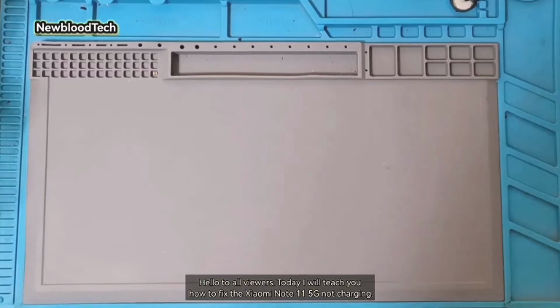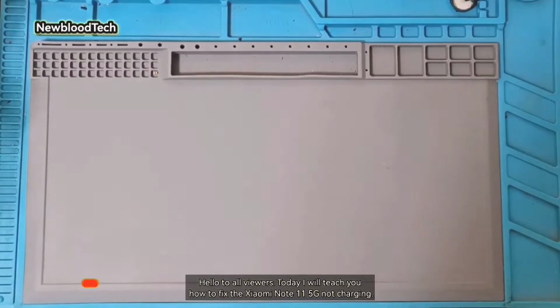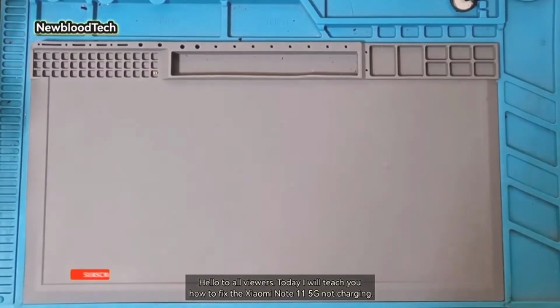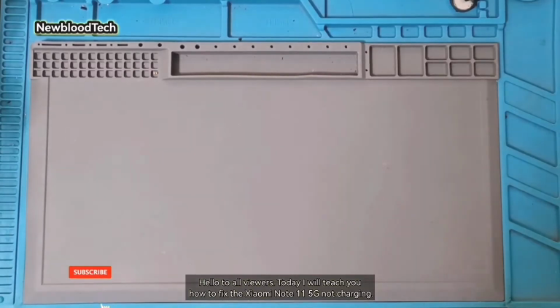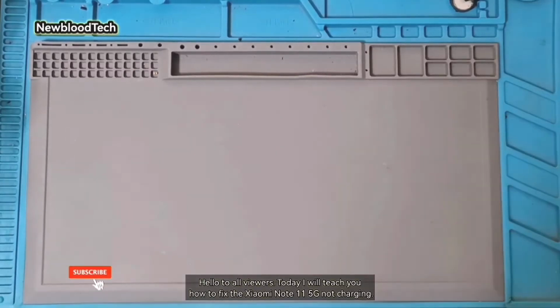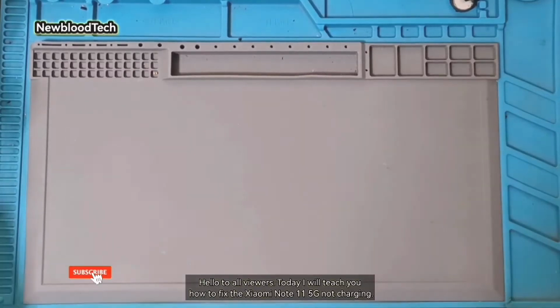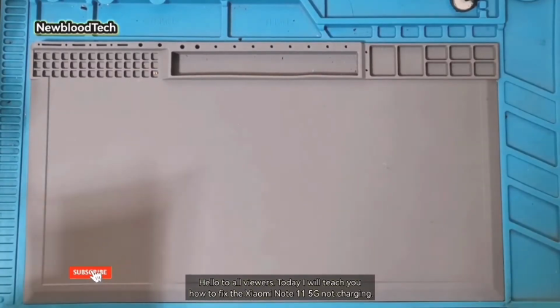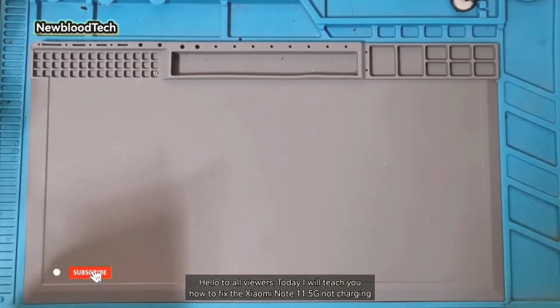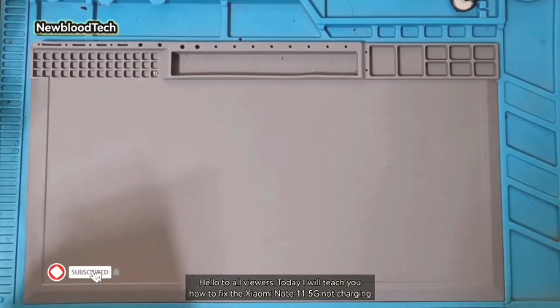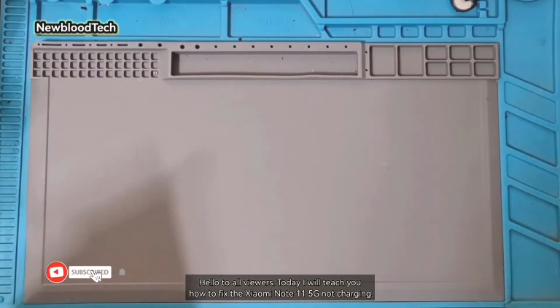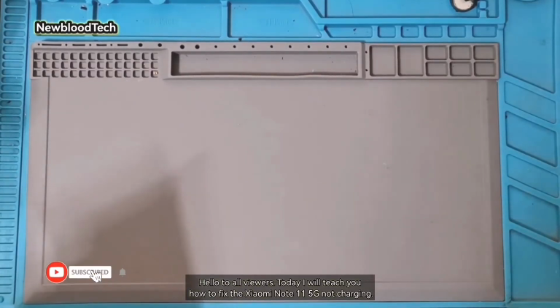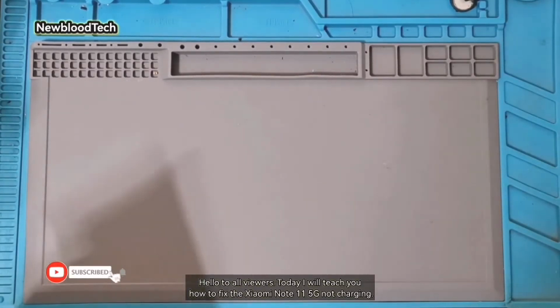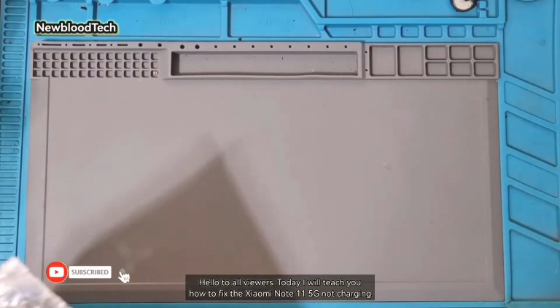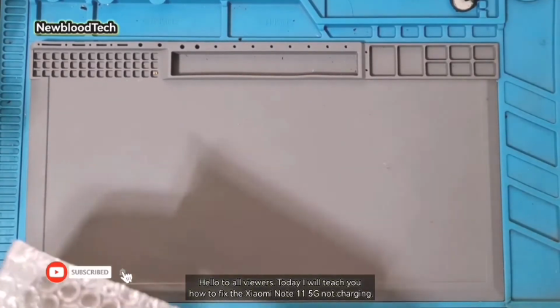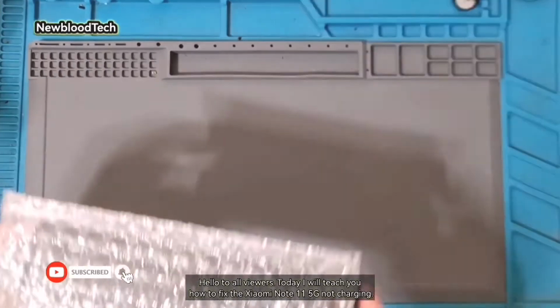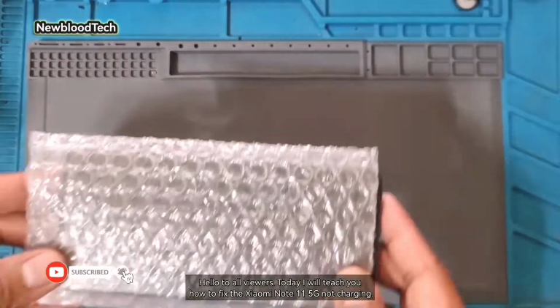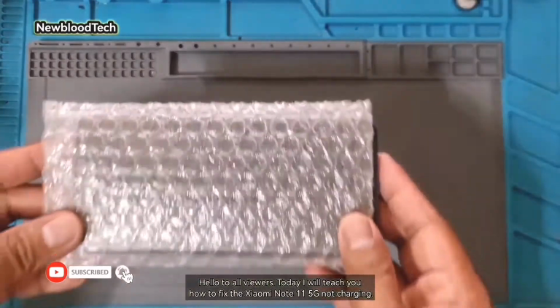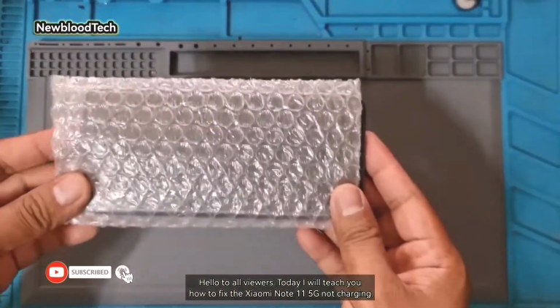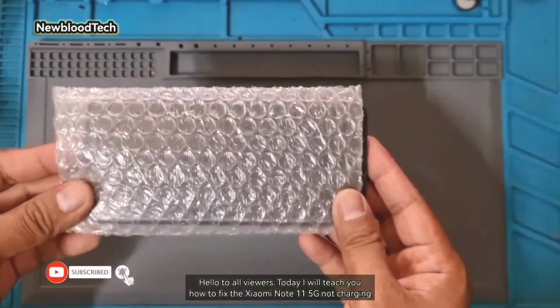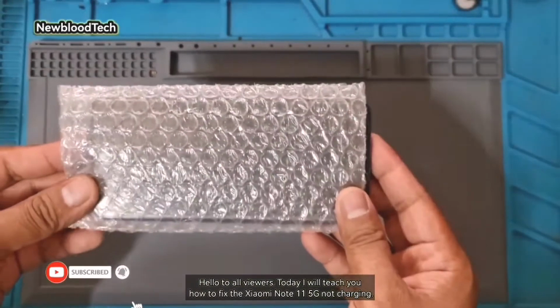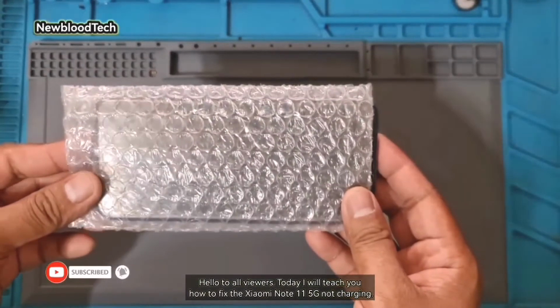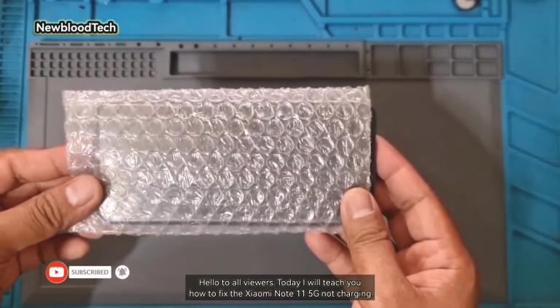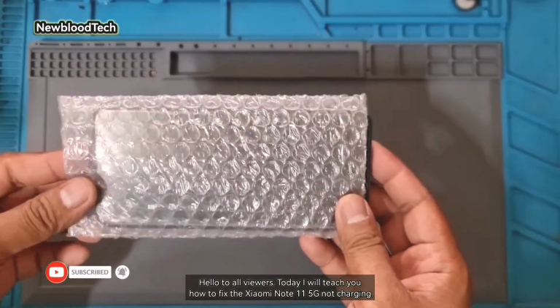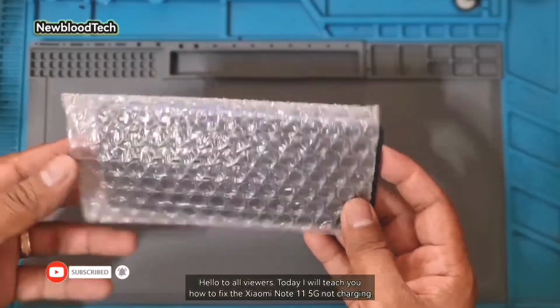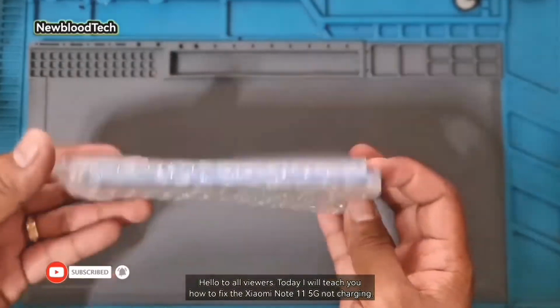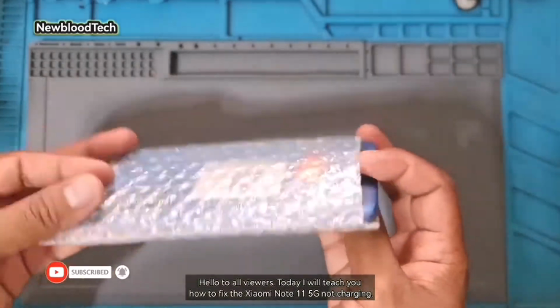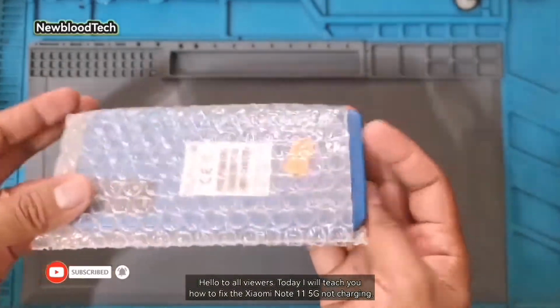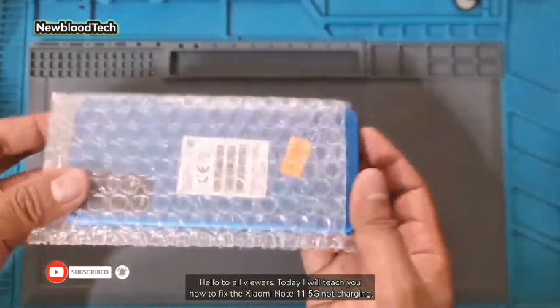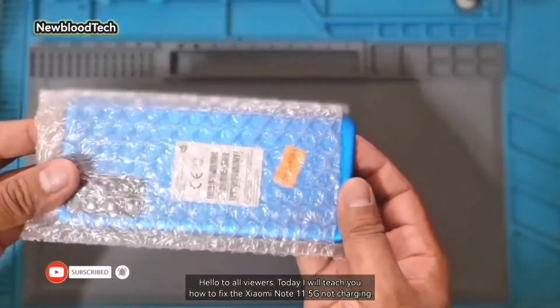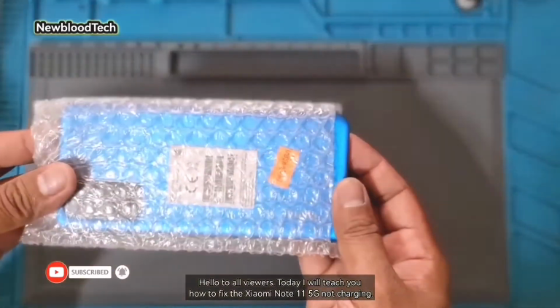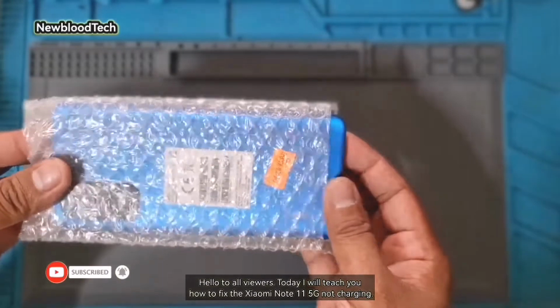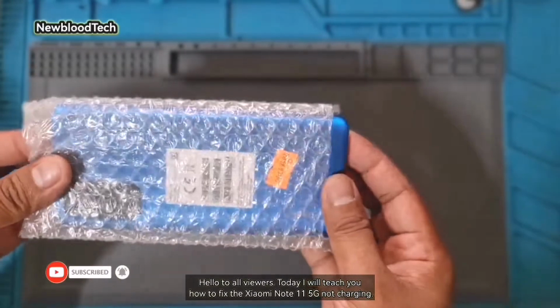Hello to all viewers. Today I will teach you how to fix the Xiaomi Note 11 5G not charging.